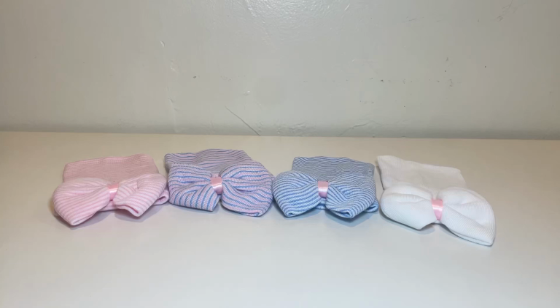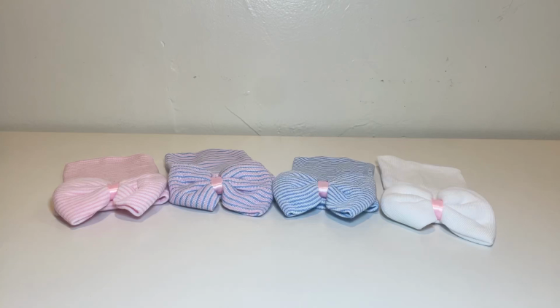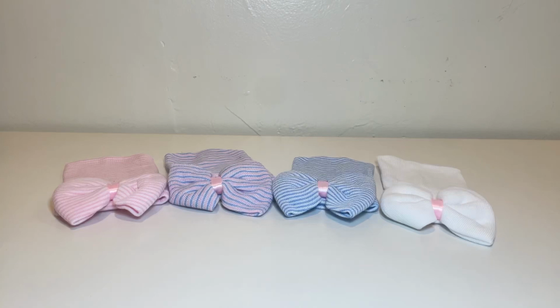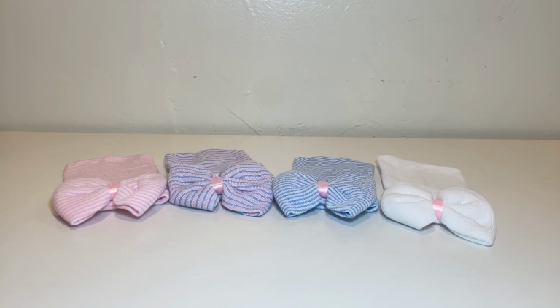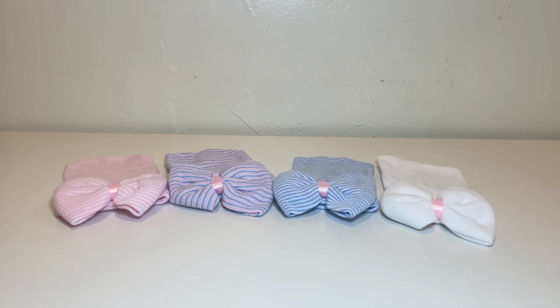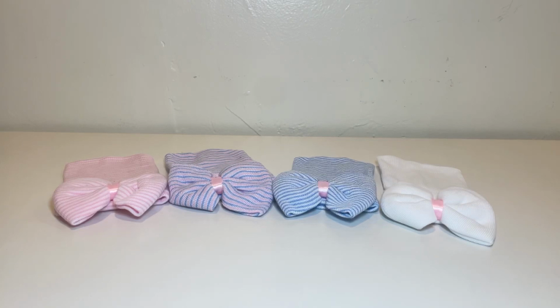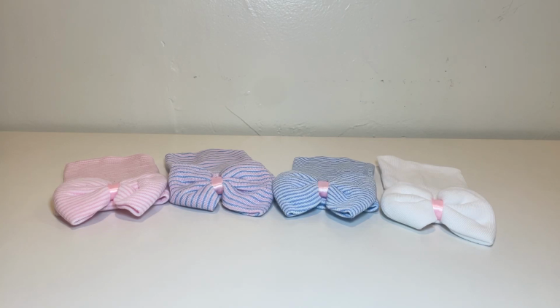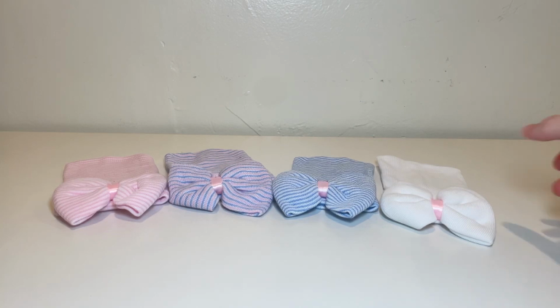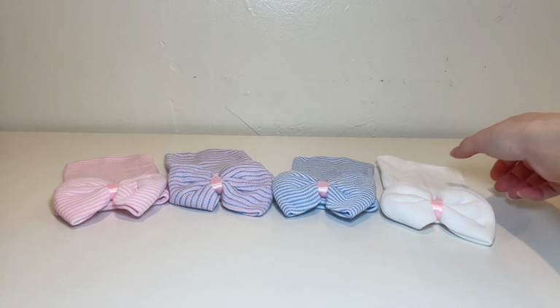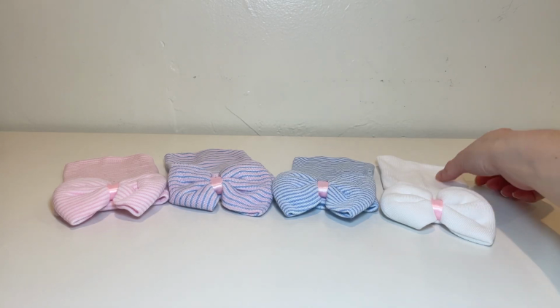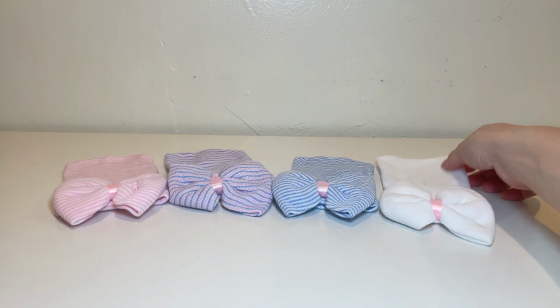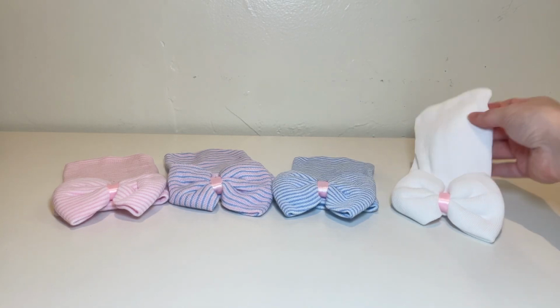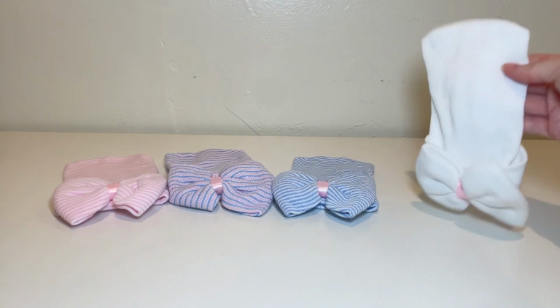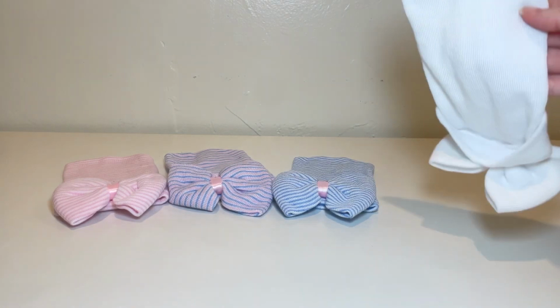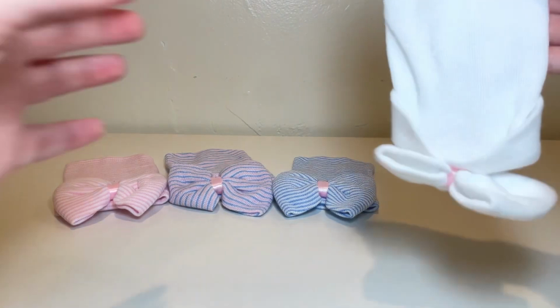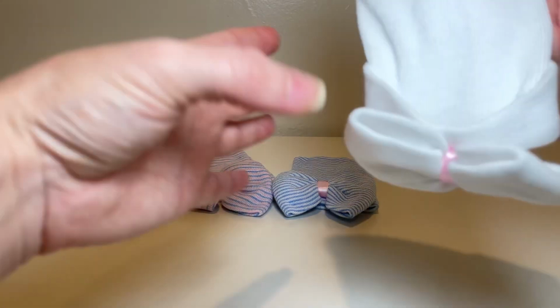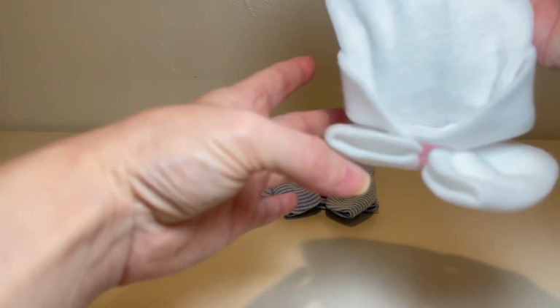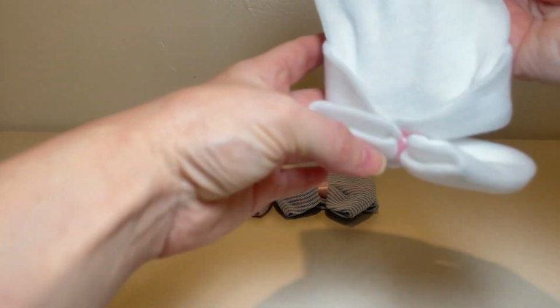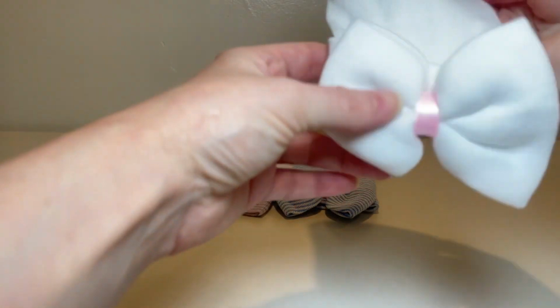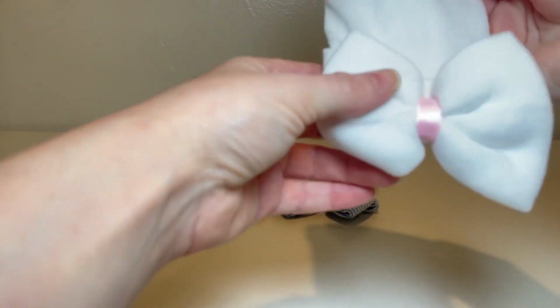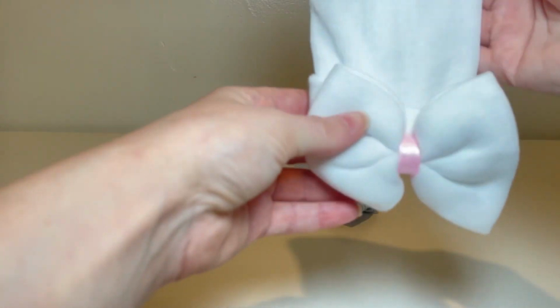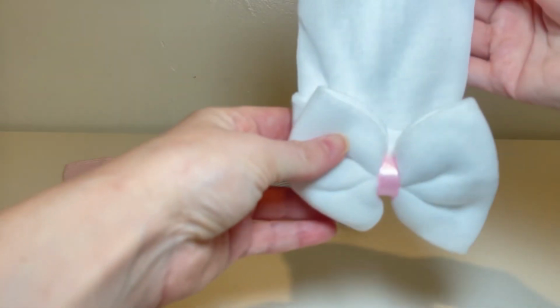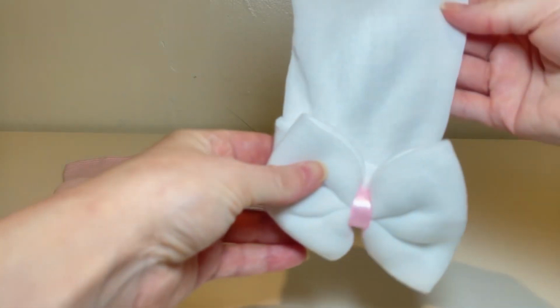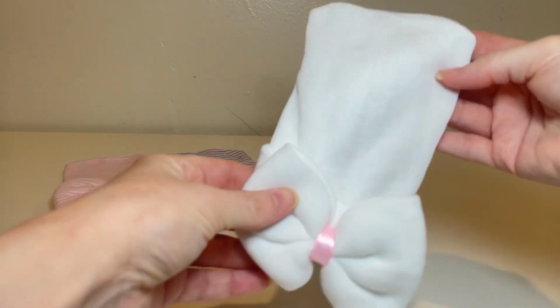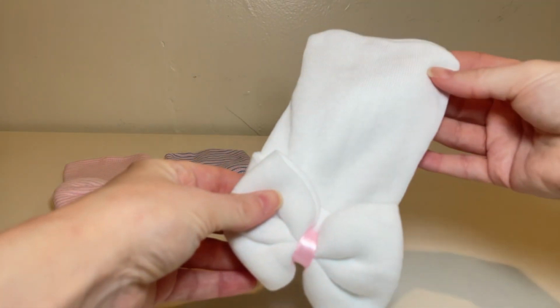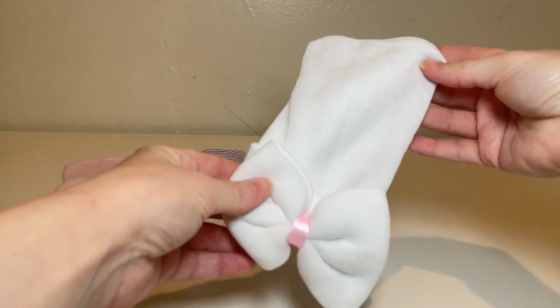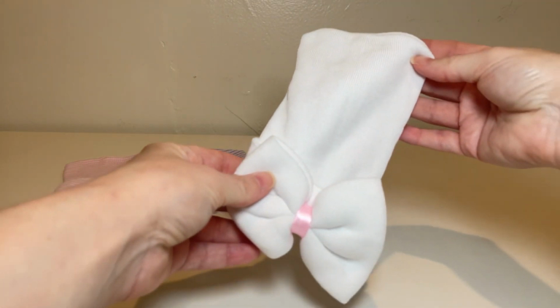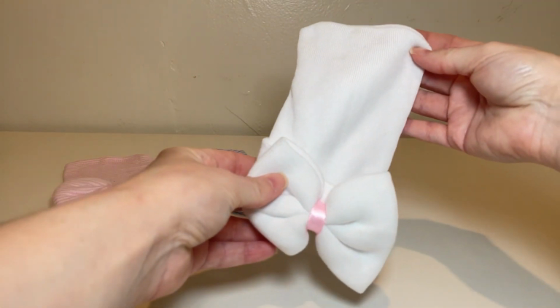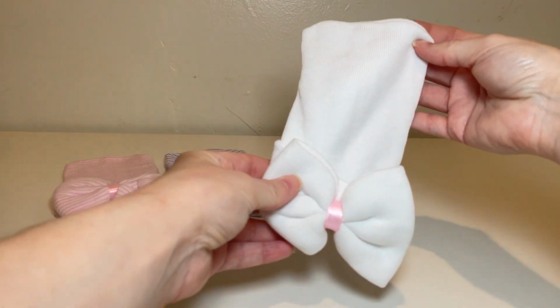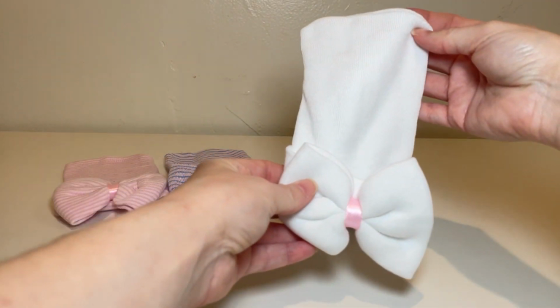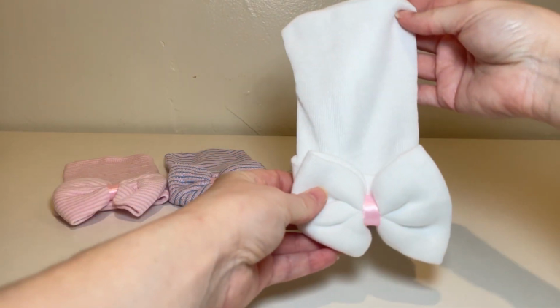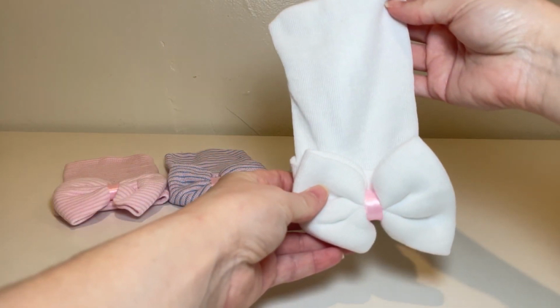Hi, Erika here. This is my honest review on the Zando Newborn Hospital baby hats.